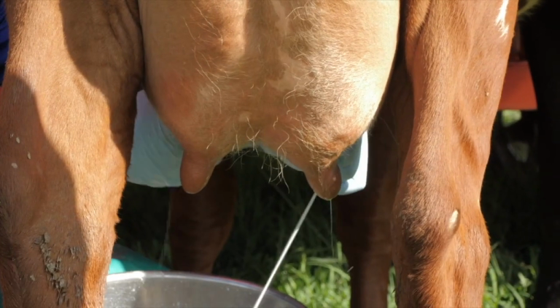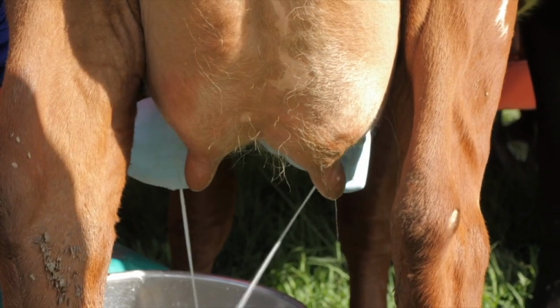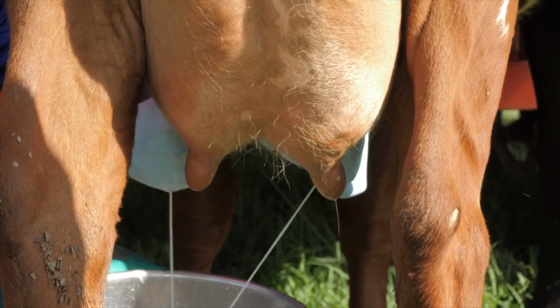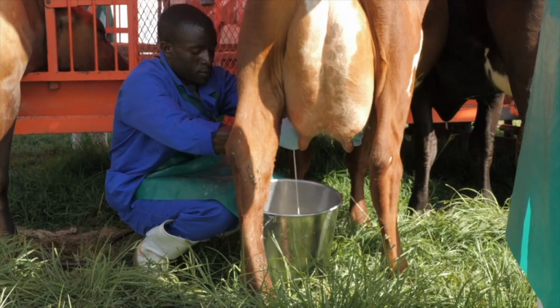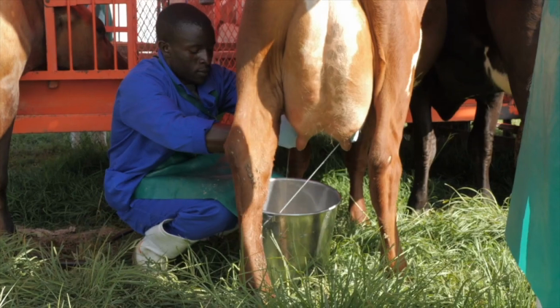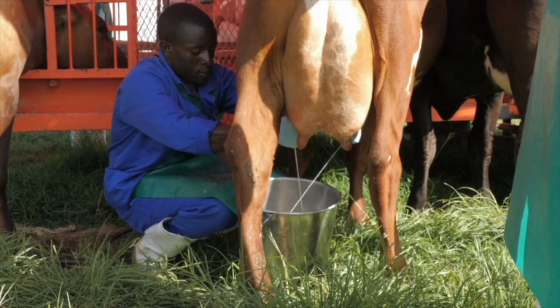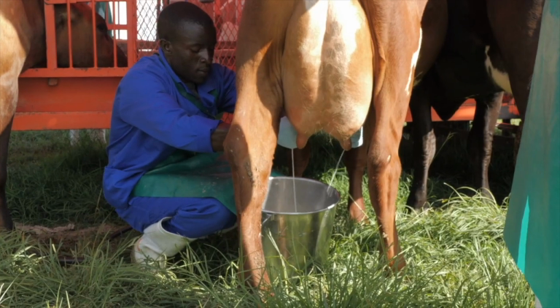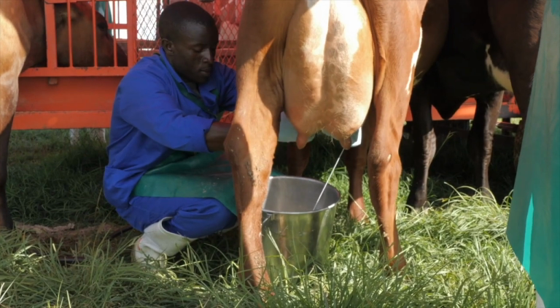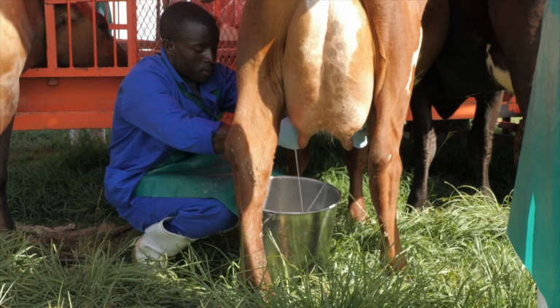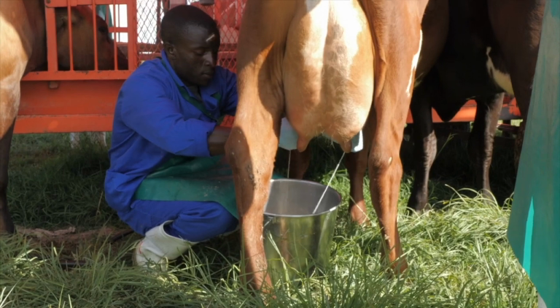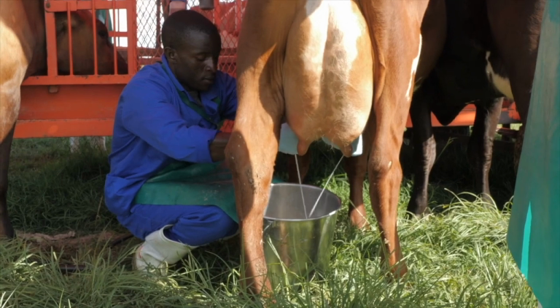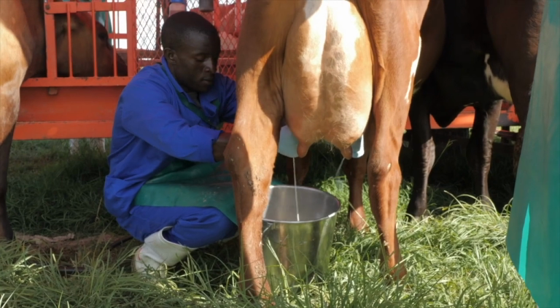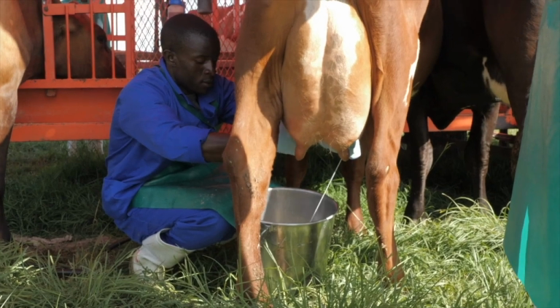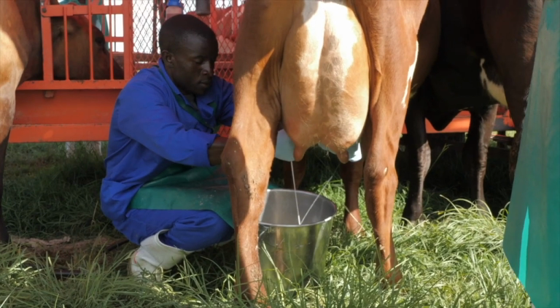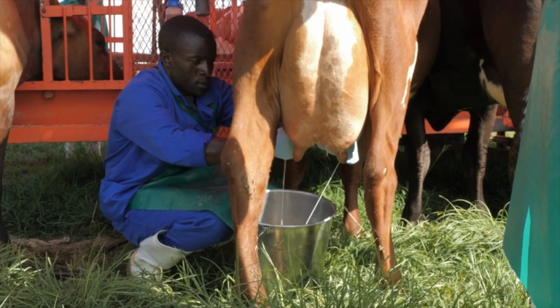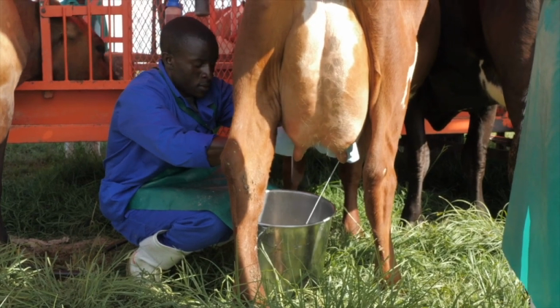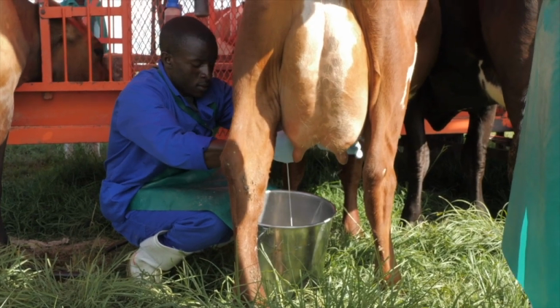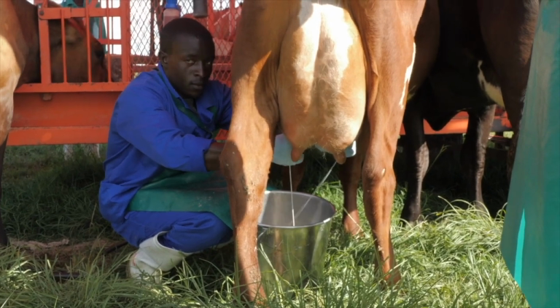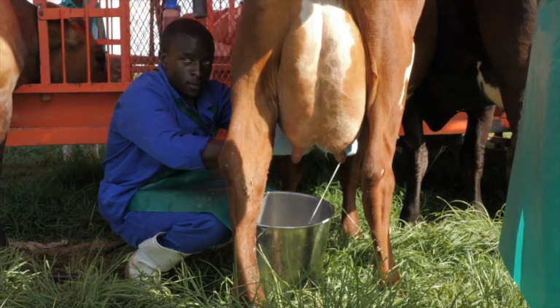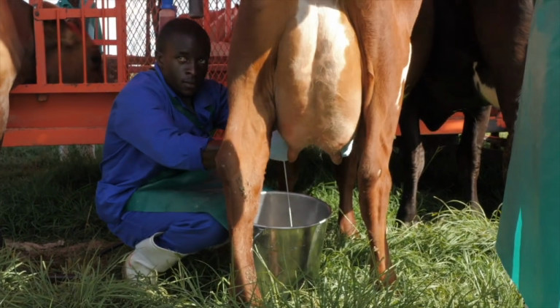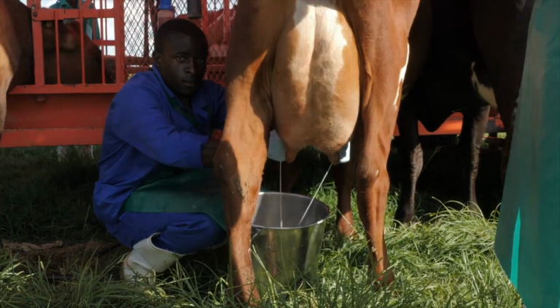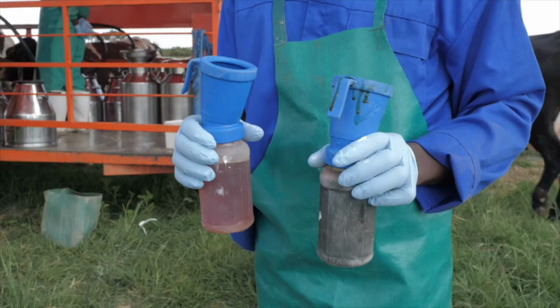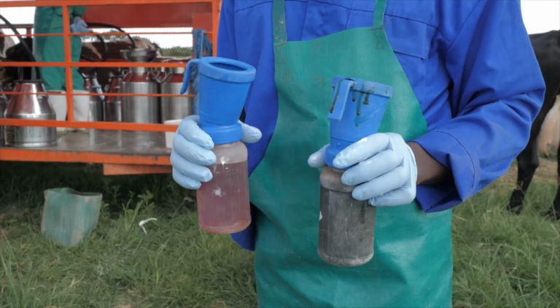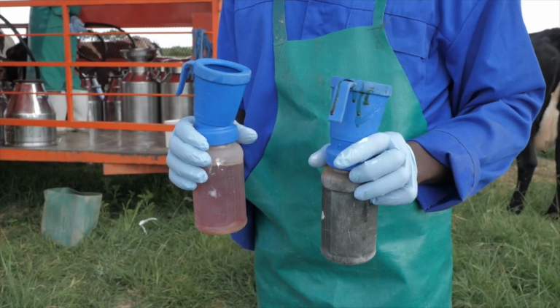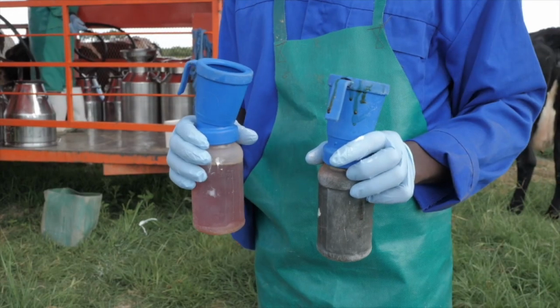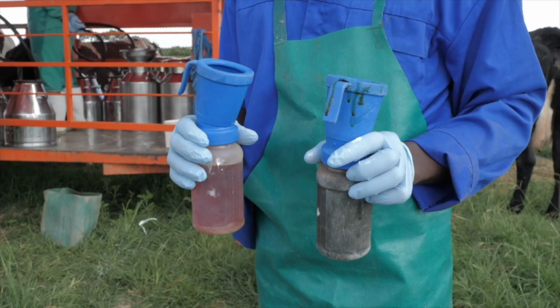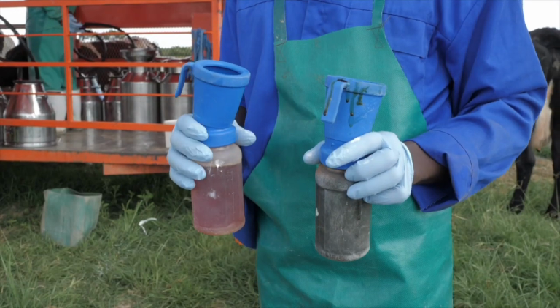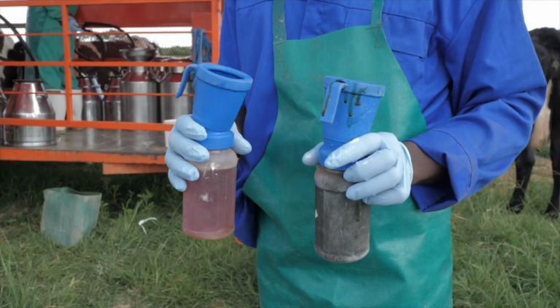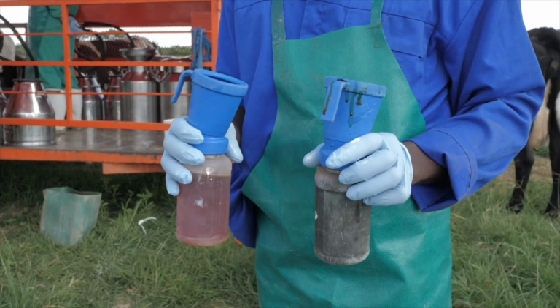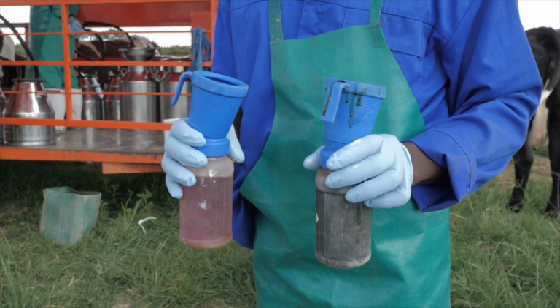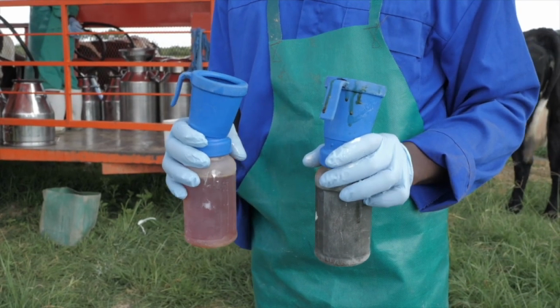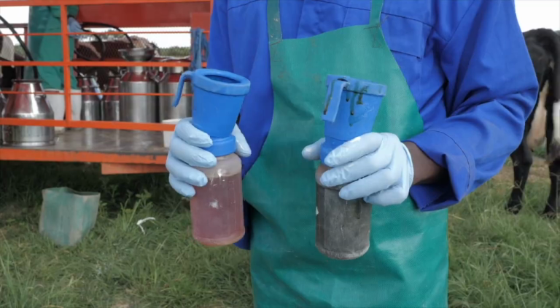Step 5: Ensure milk is finished in all four quarters. Step 6: Re-dip each teat.